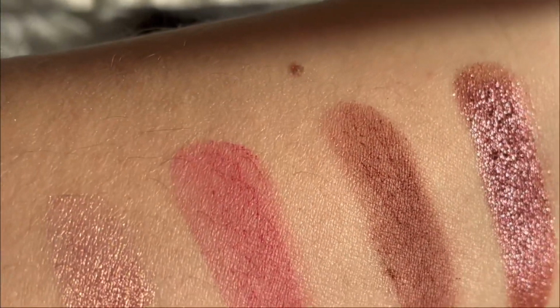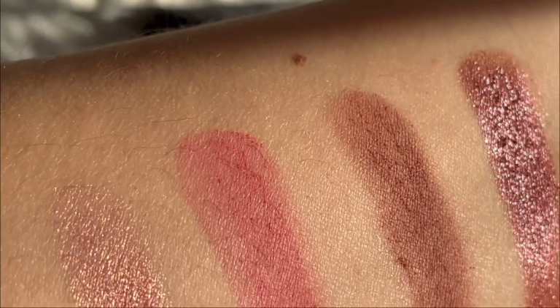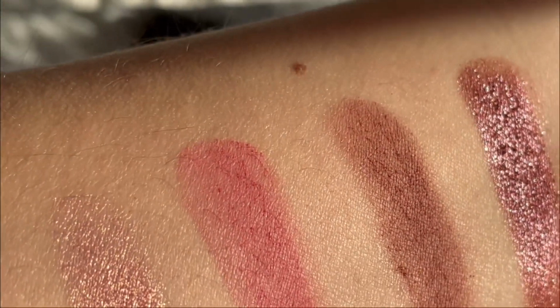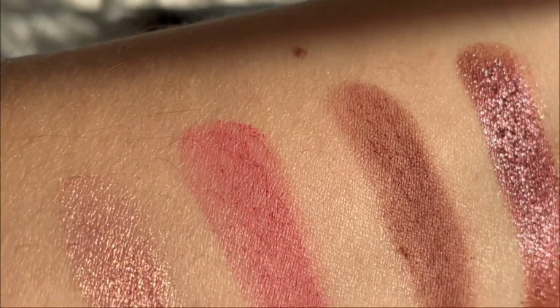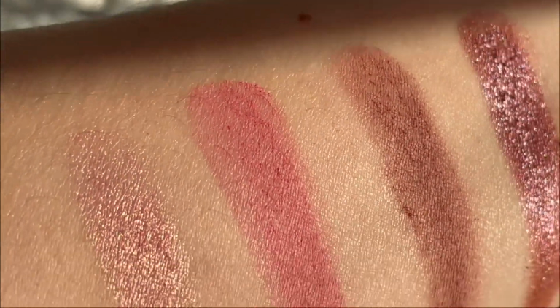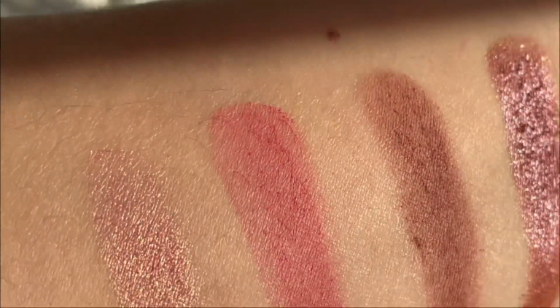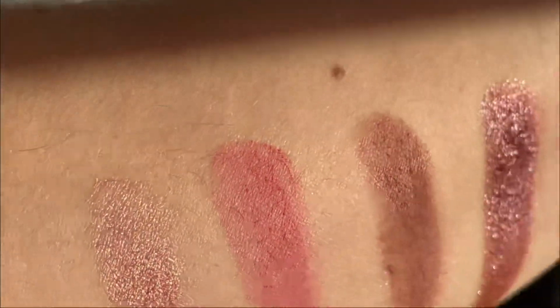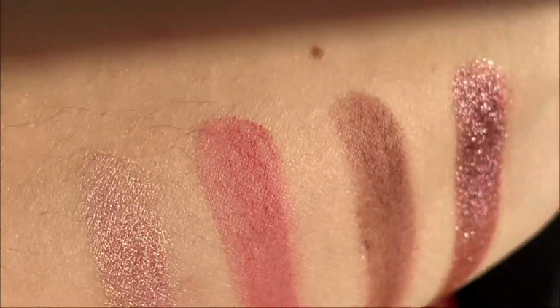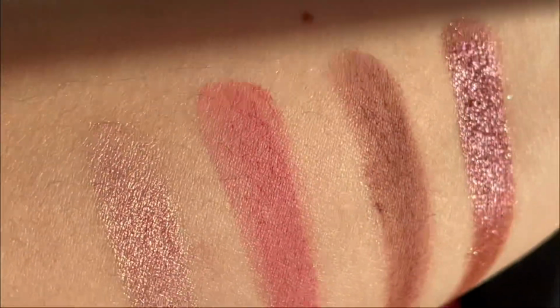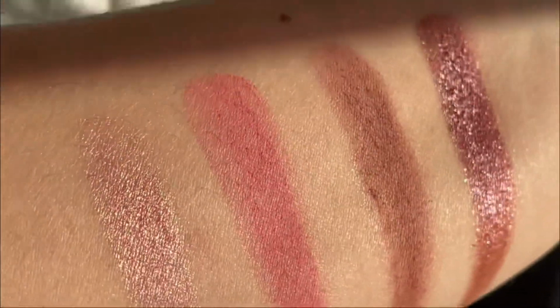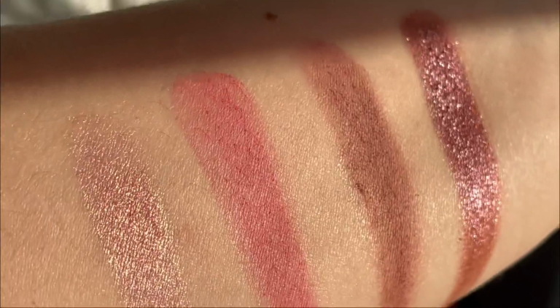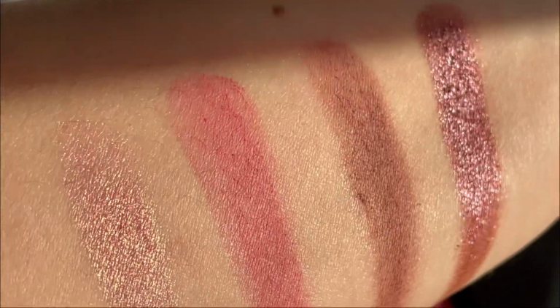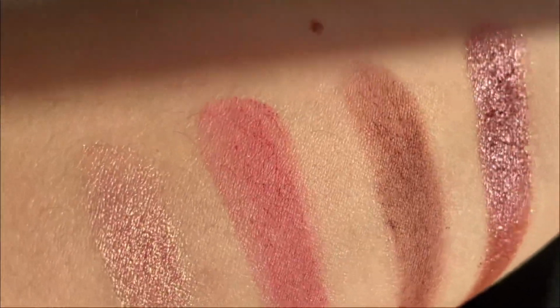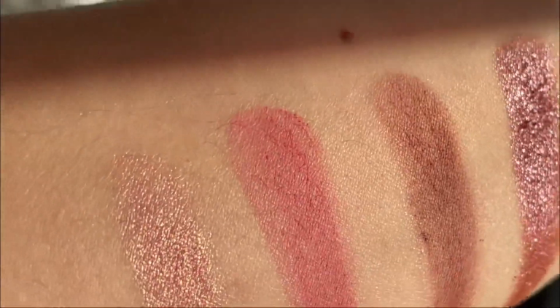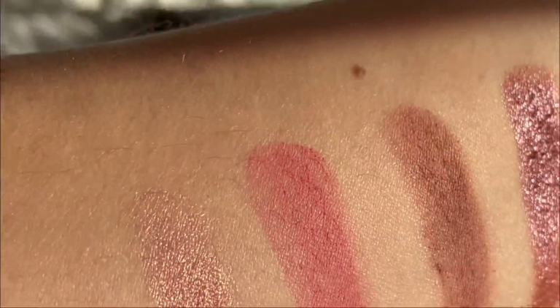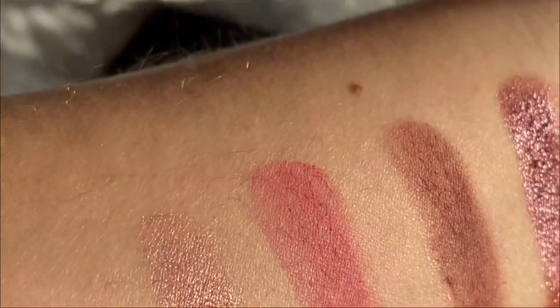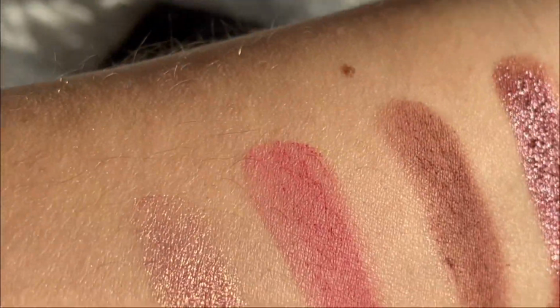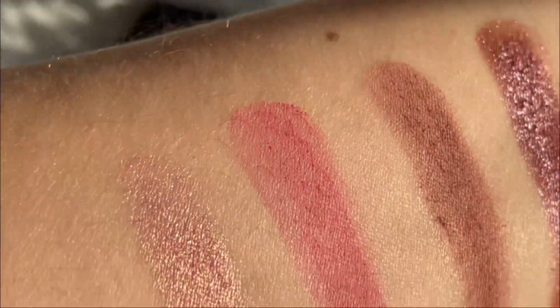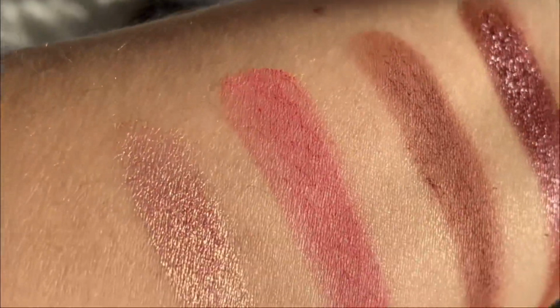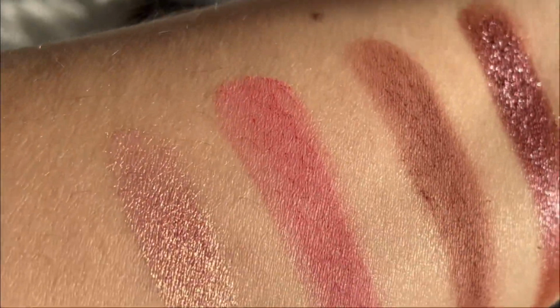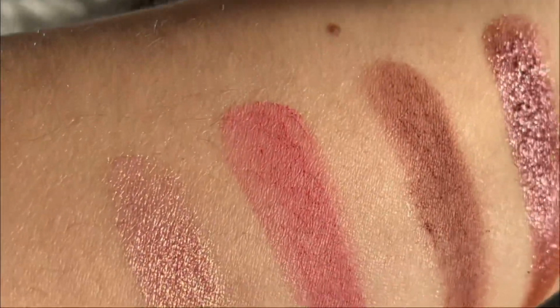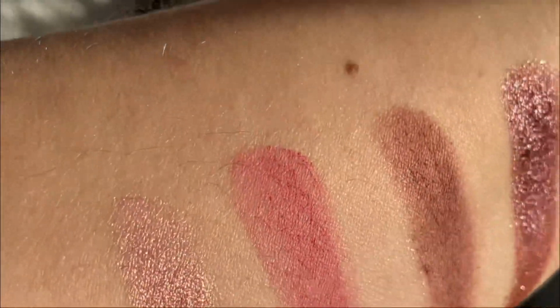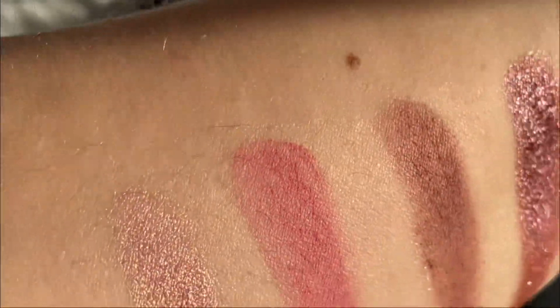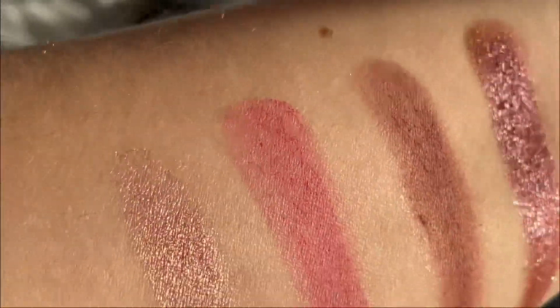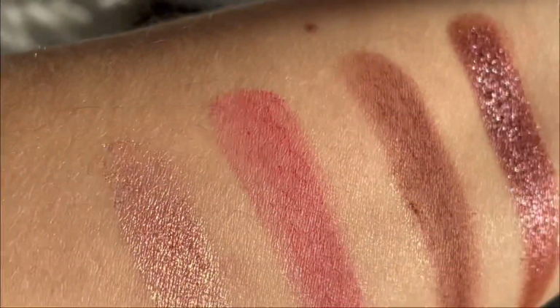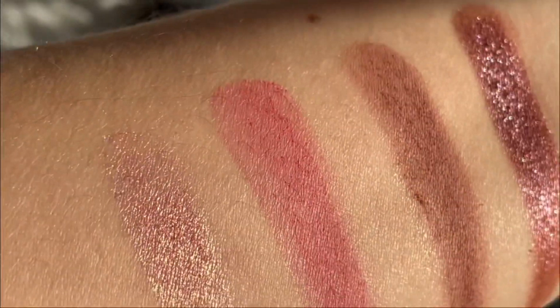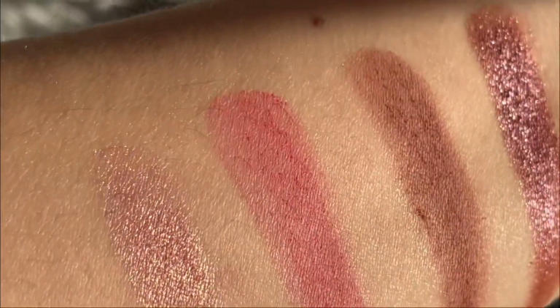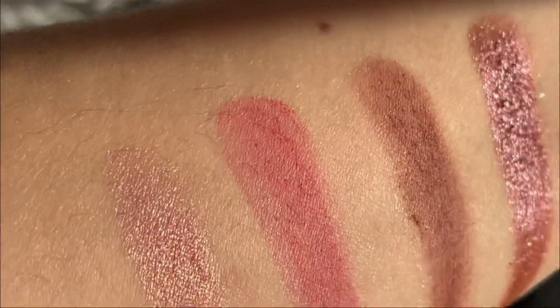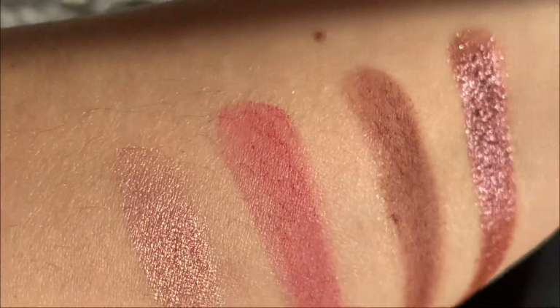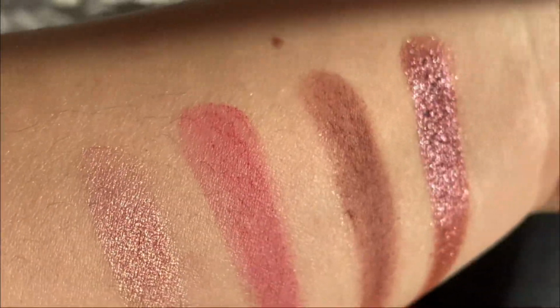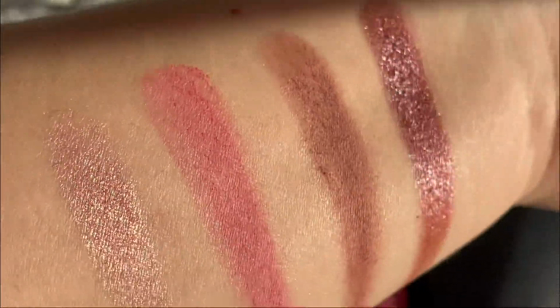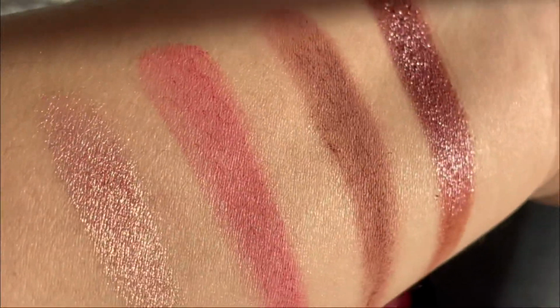And then there are two mattes: one is like a pink shade and one is a brown shade.